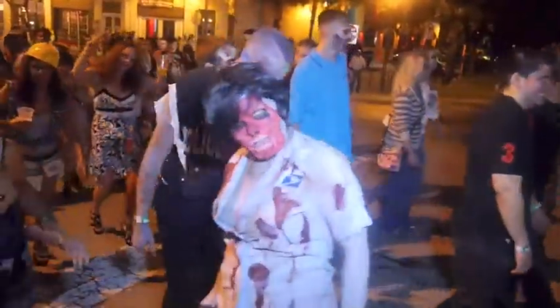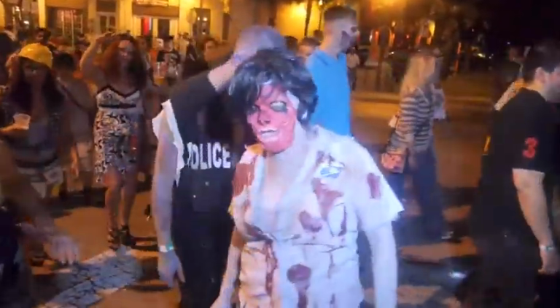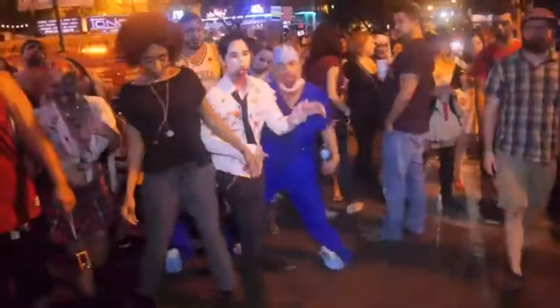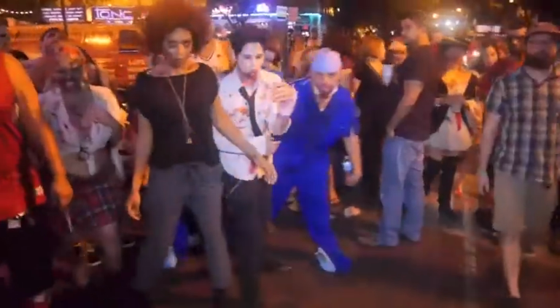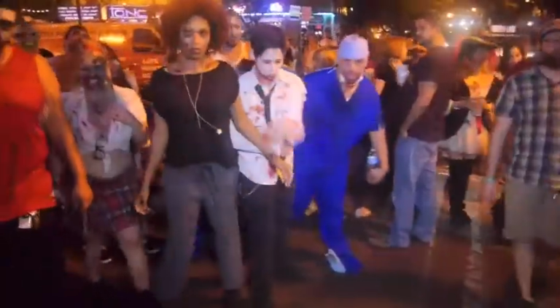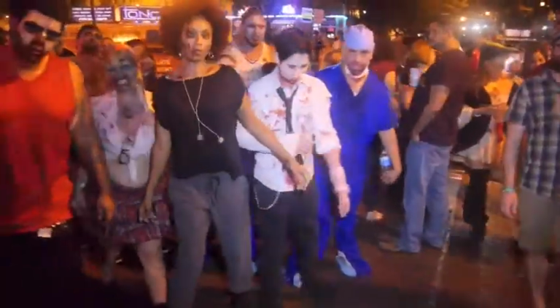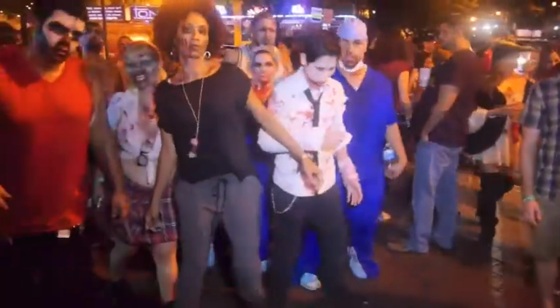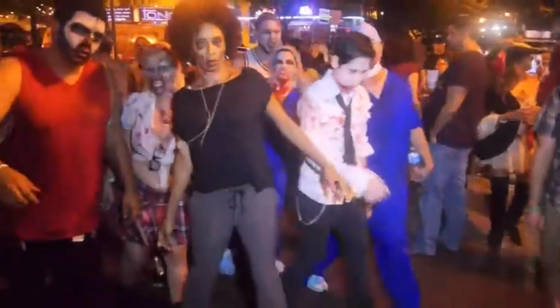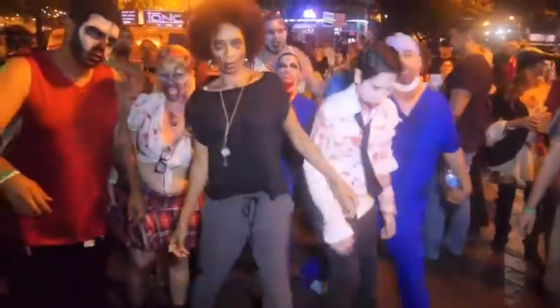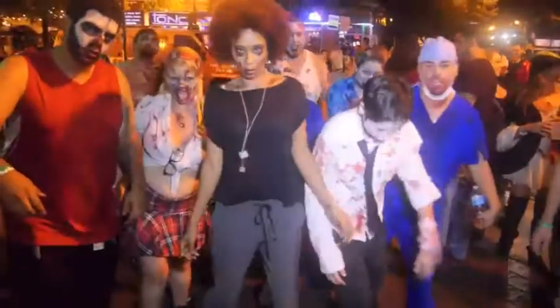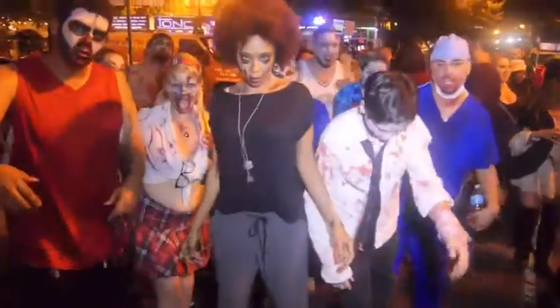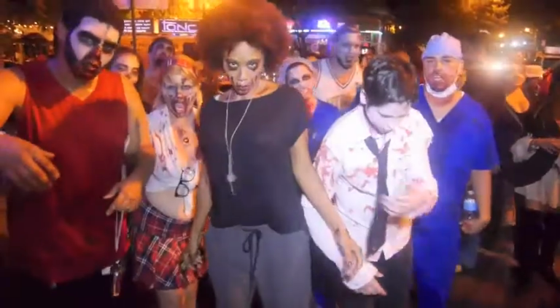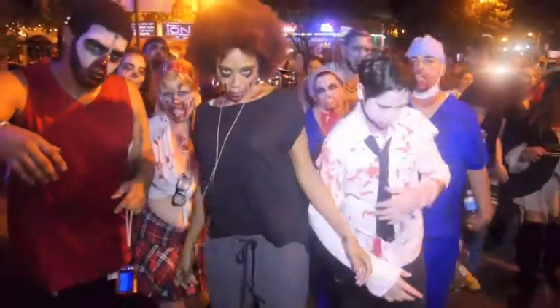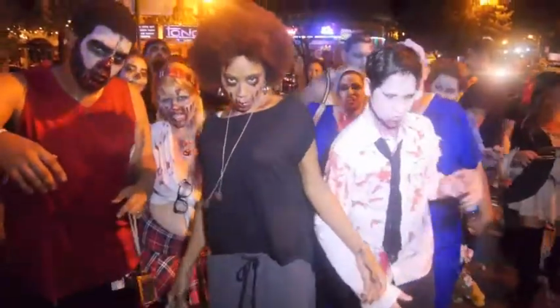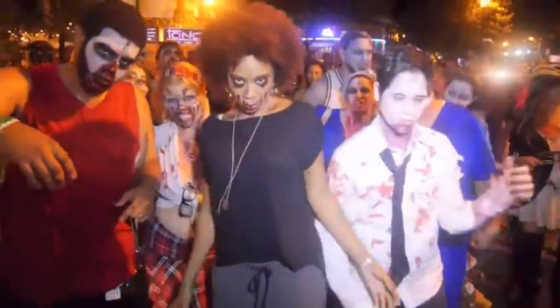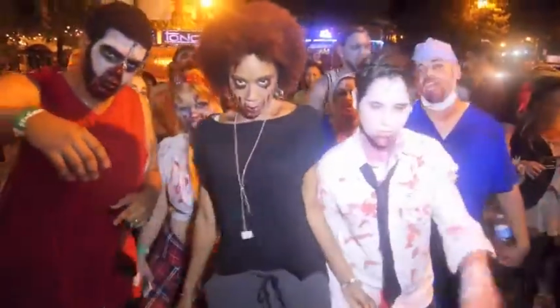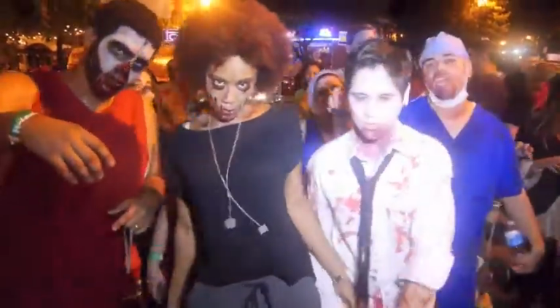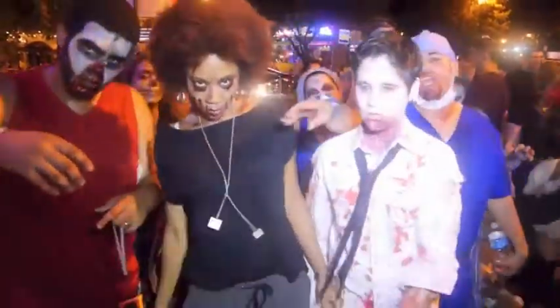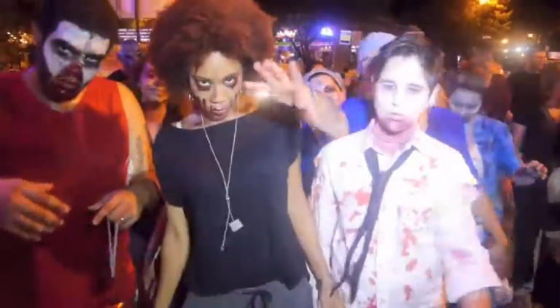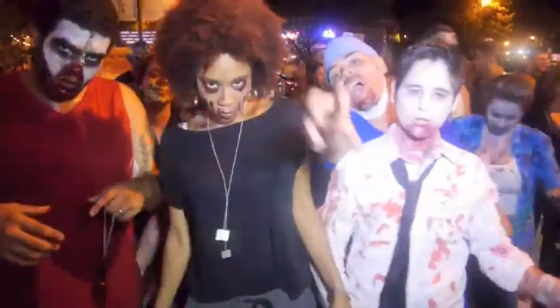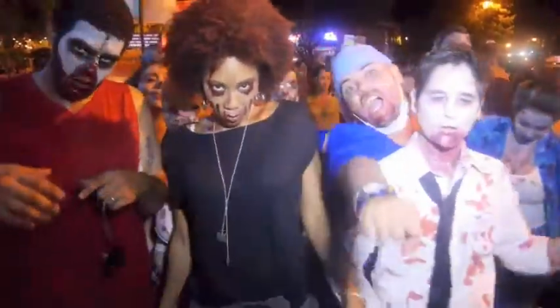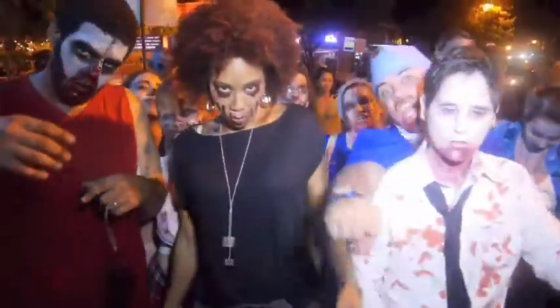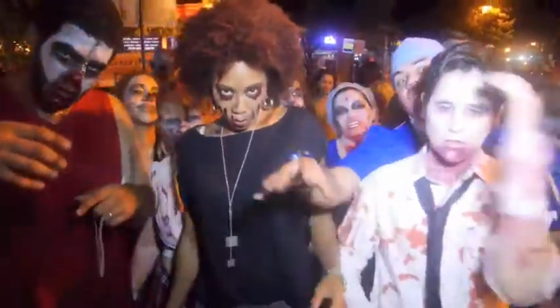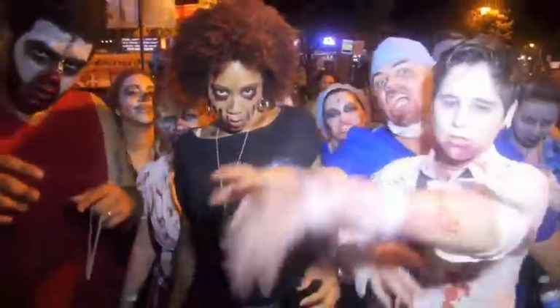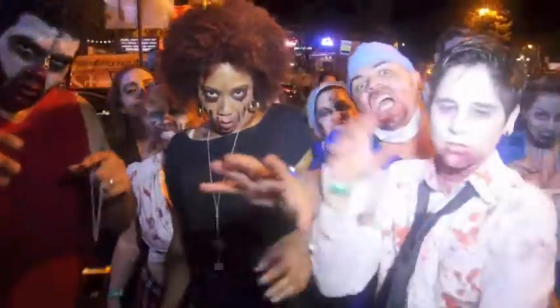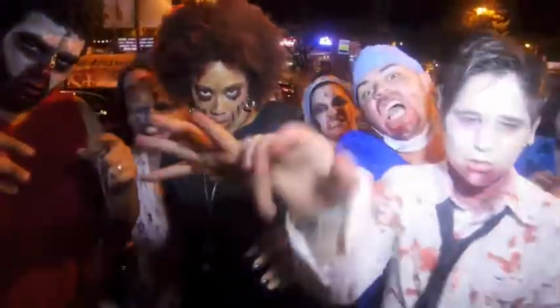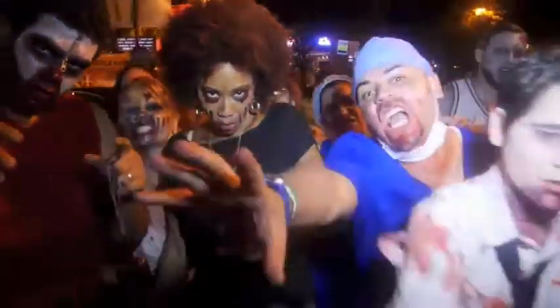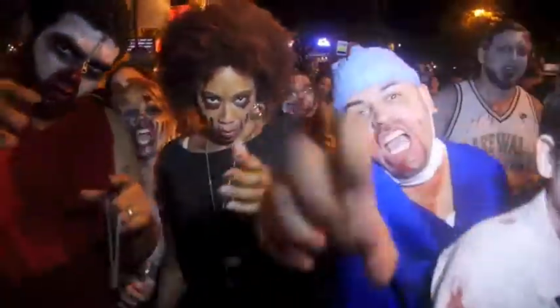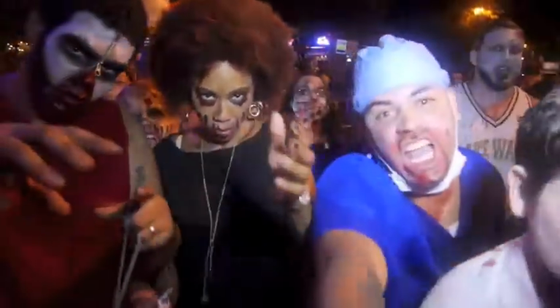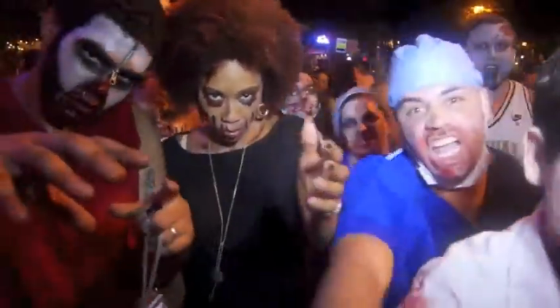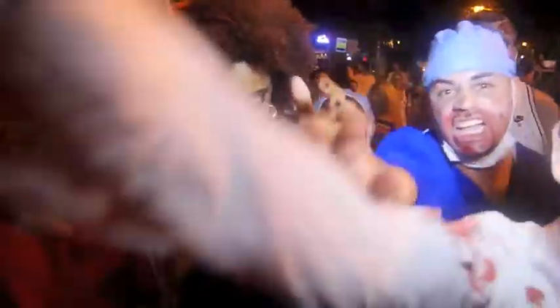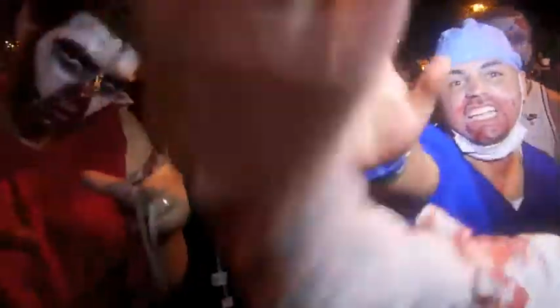Happy Halloween from Fashion Style Miami.